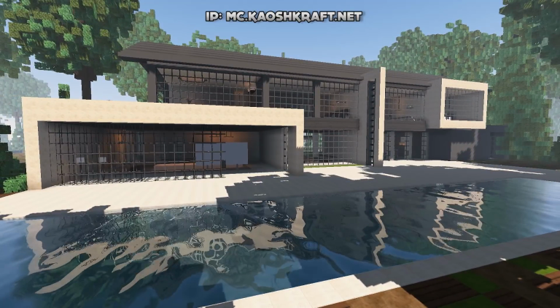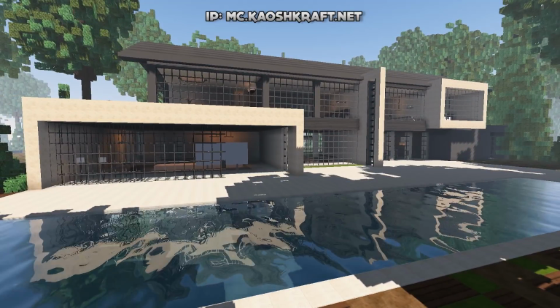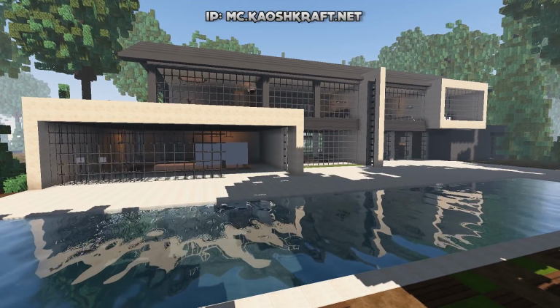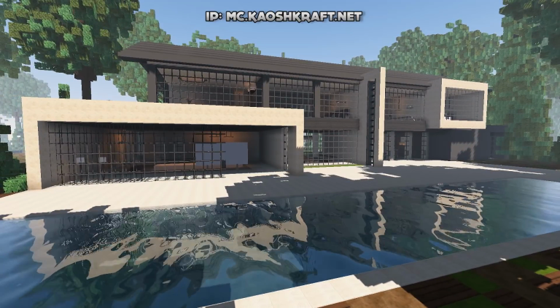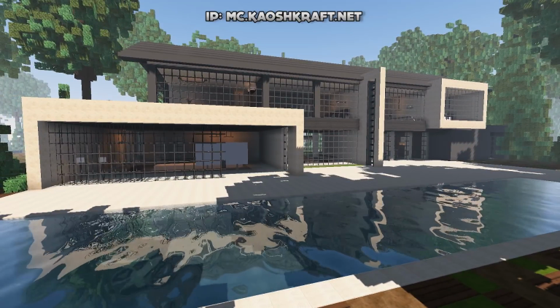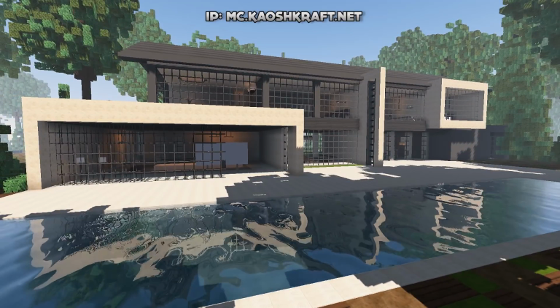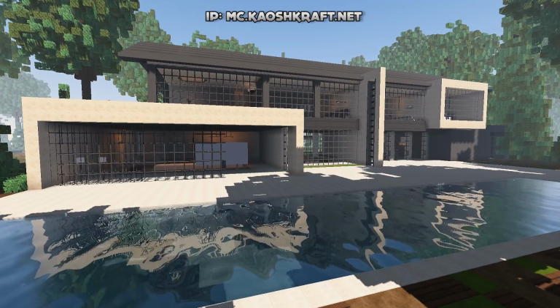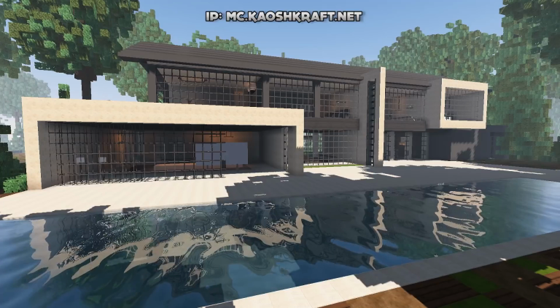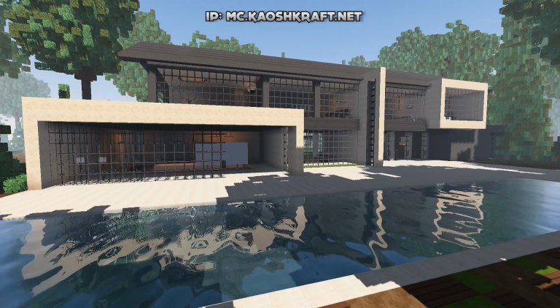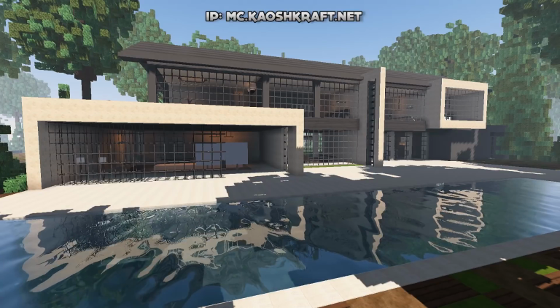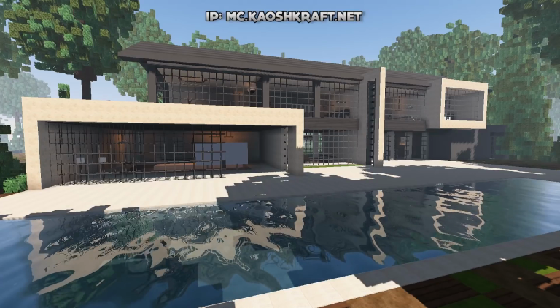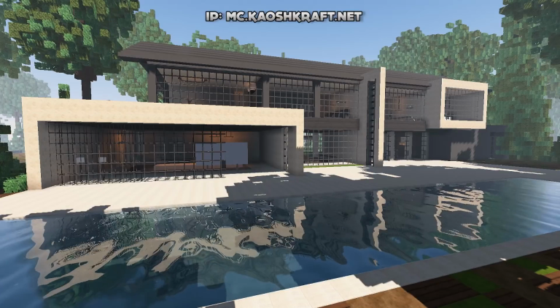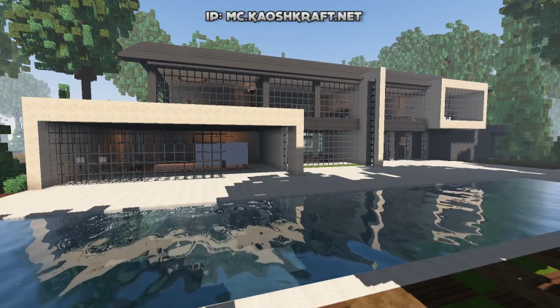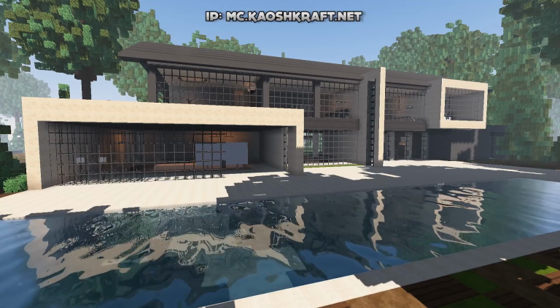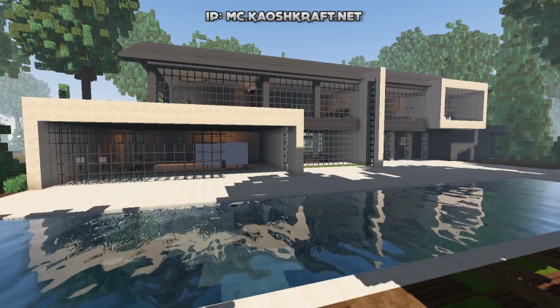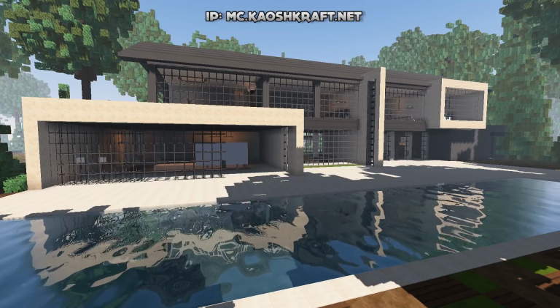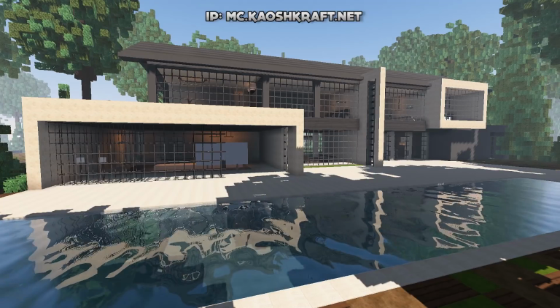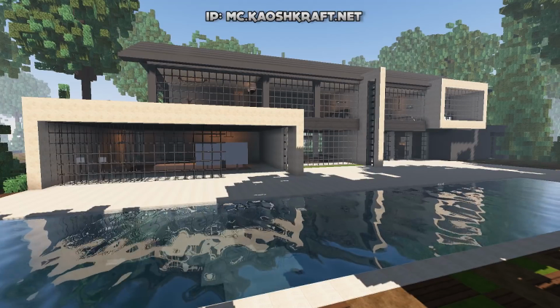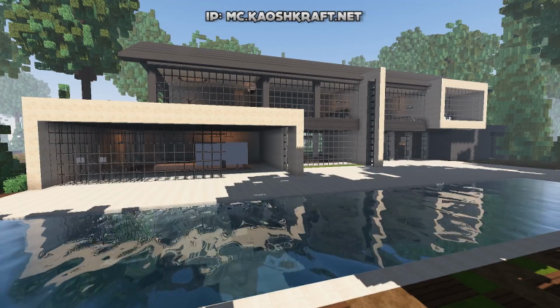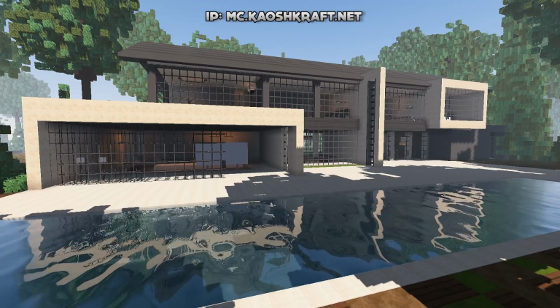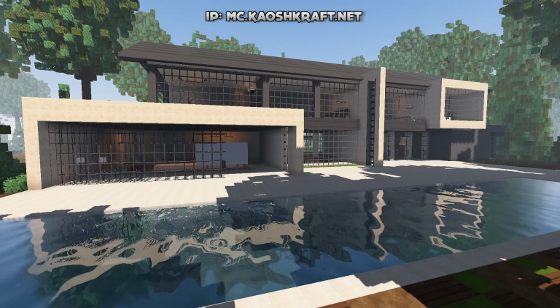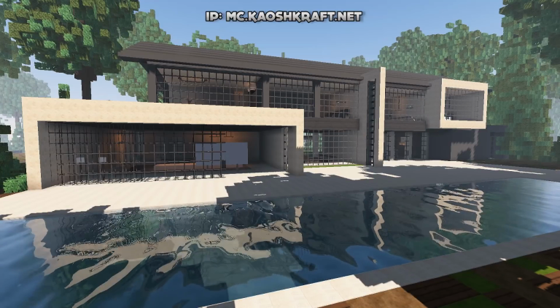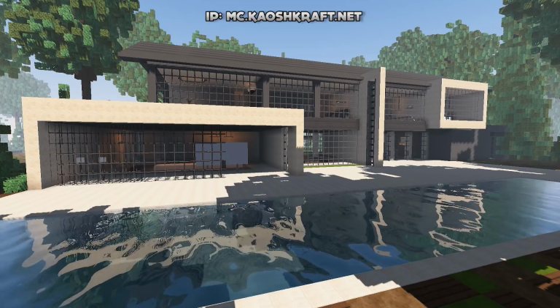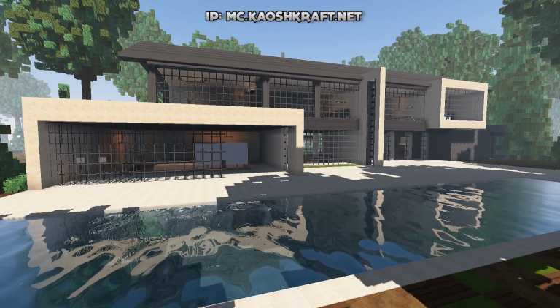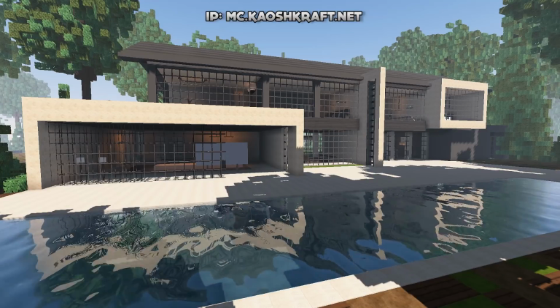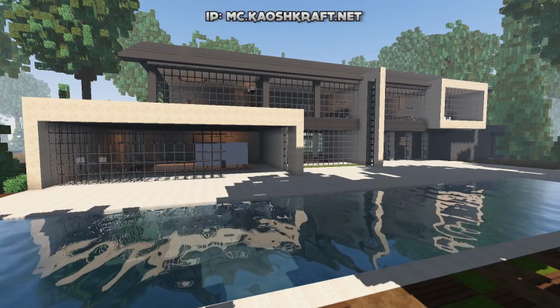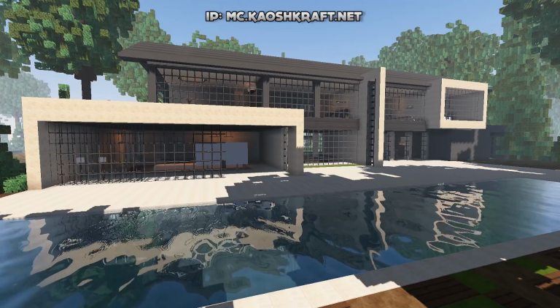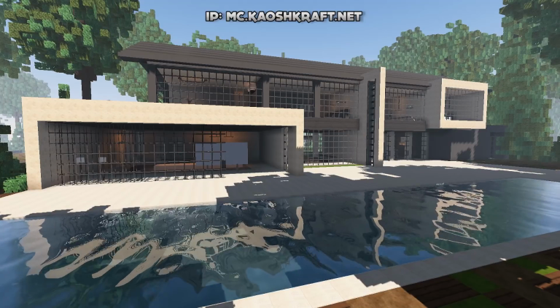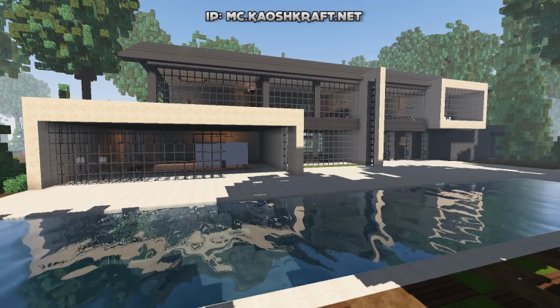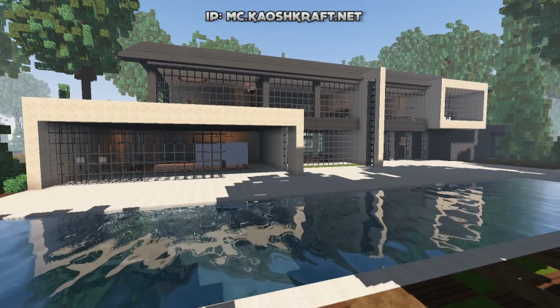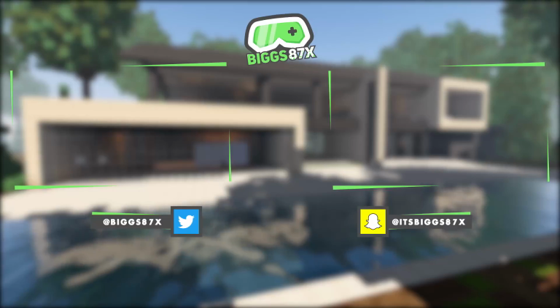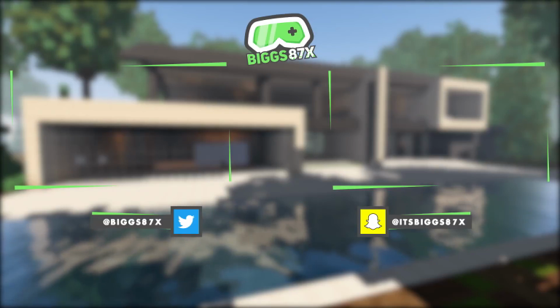Let me know what you think of this house down in the comments below. Thanks so much for watching, I really hope you enjoyed it, and I will see you again in another server tour.